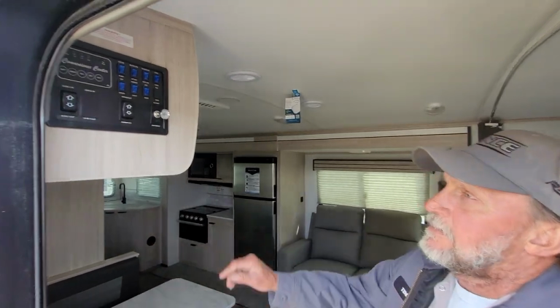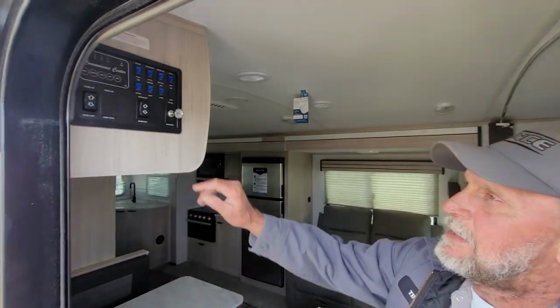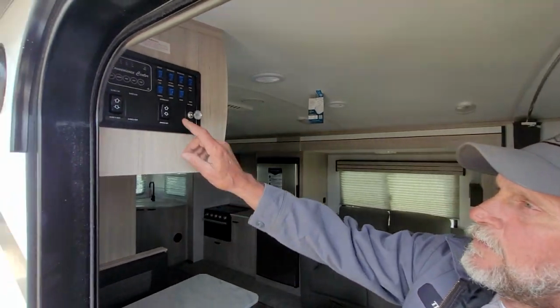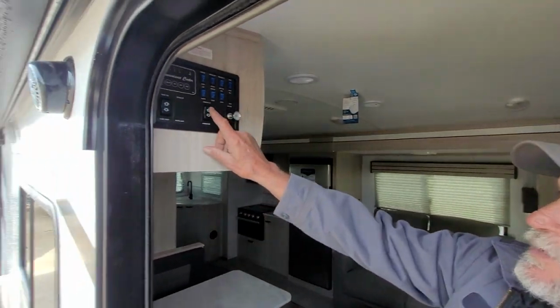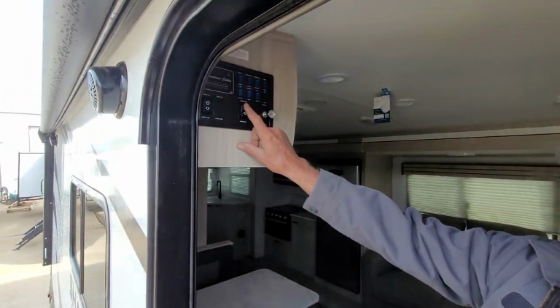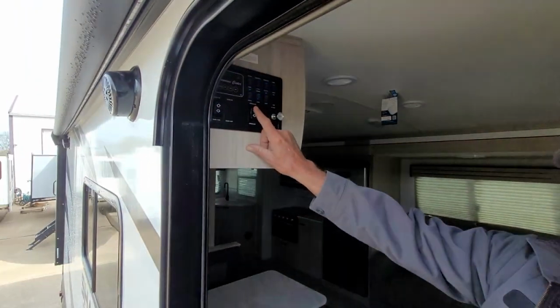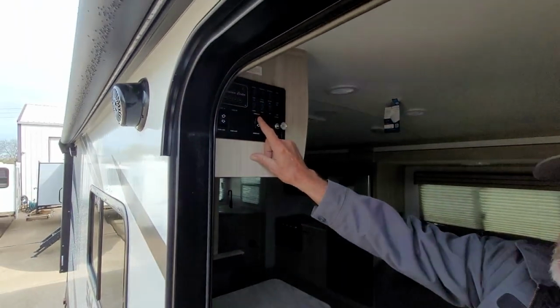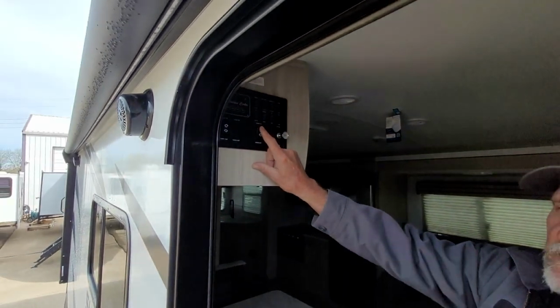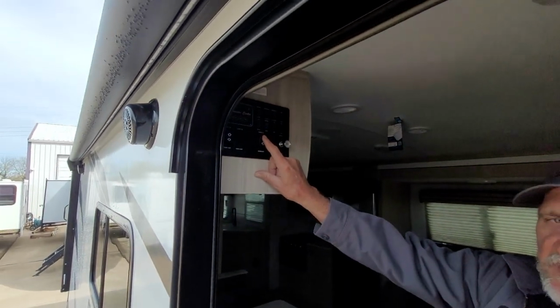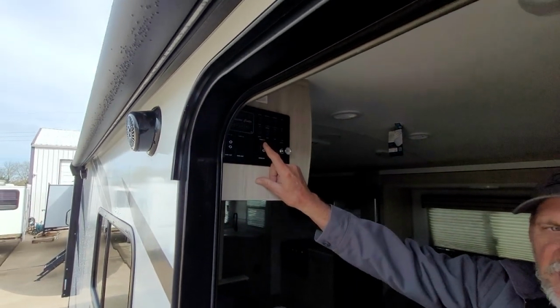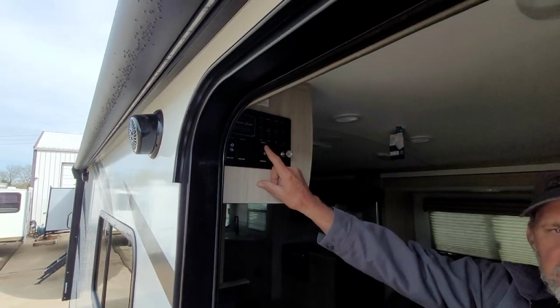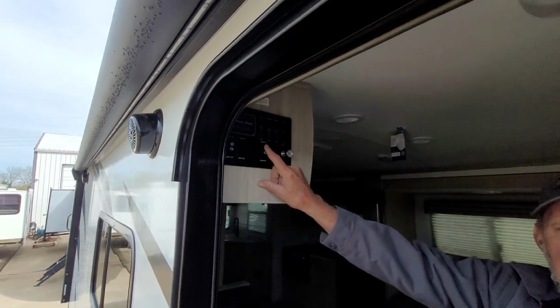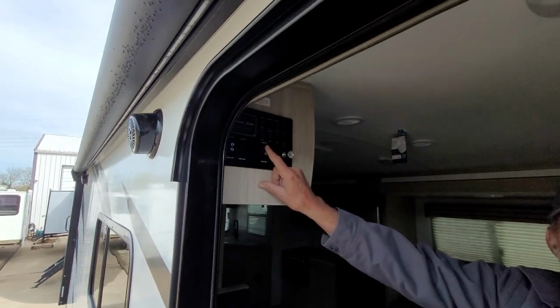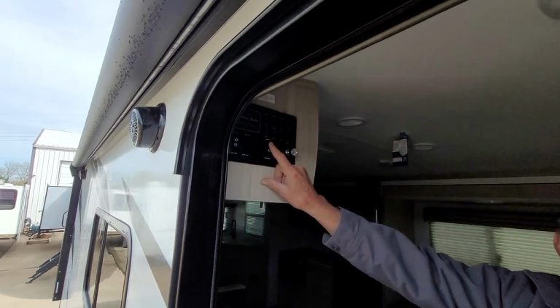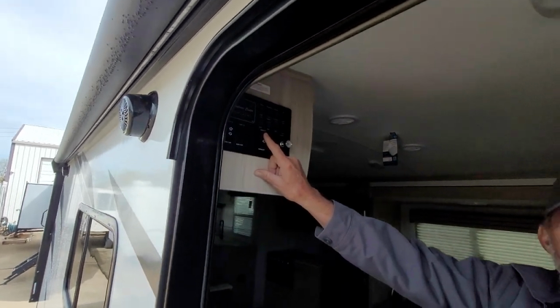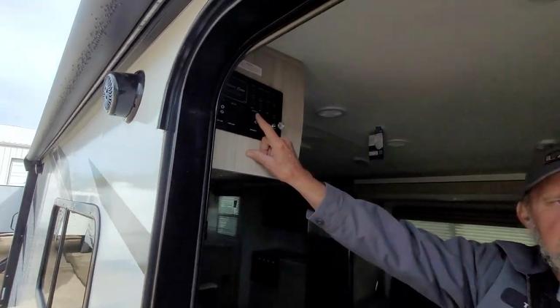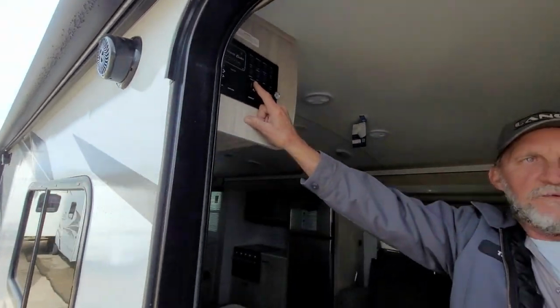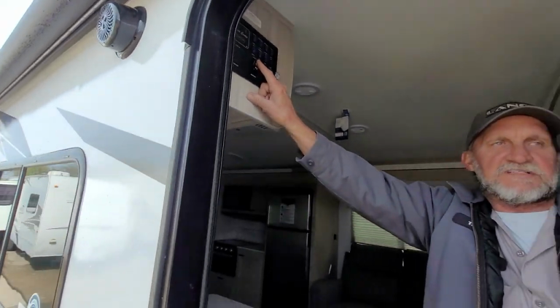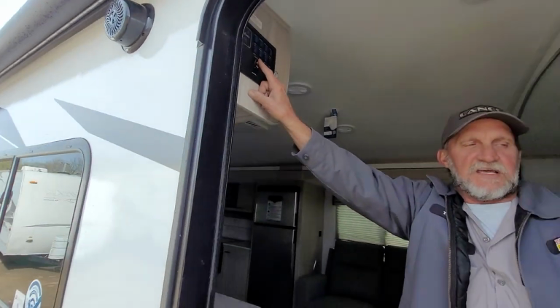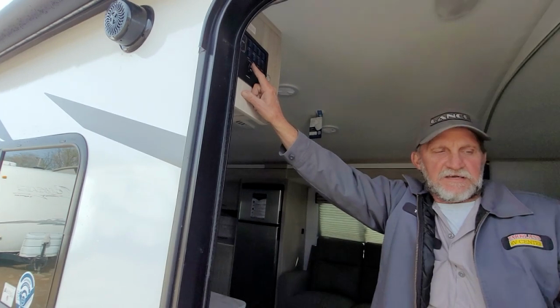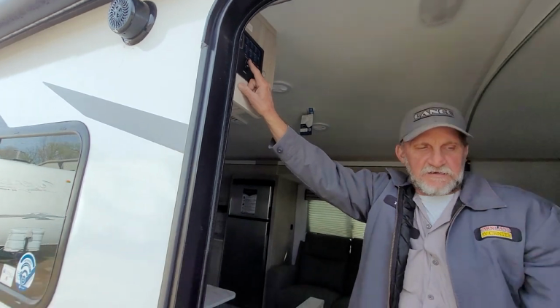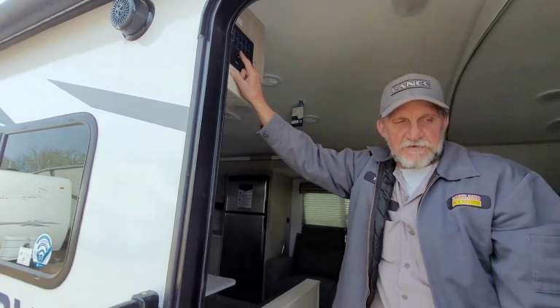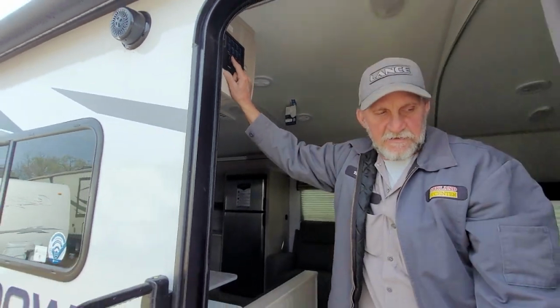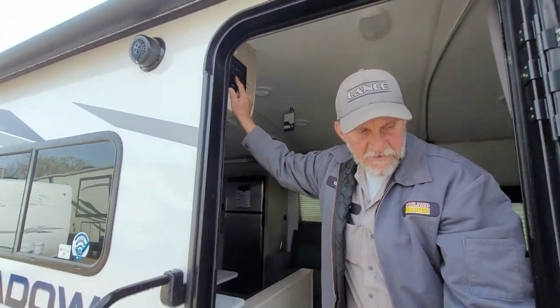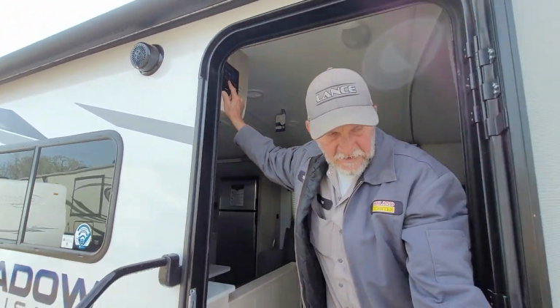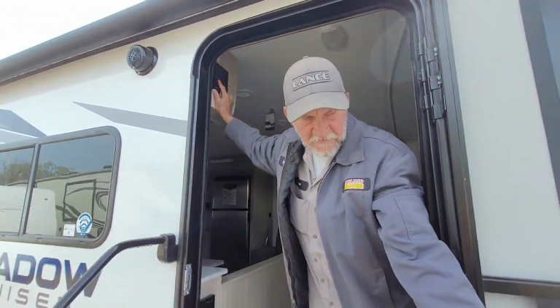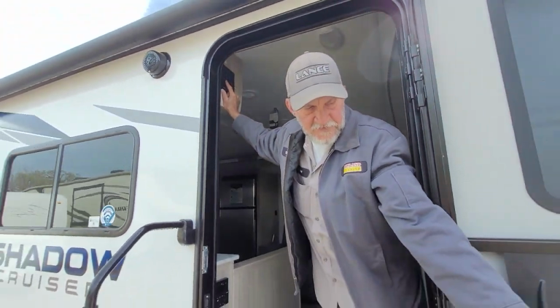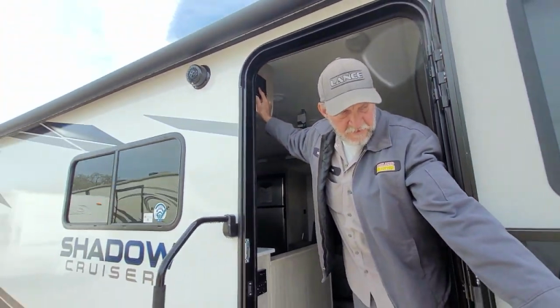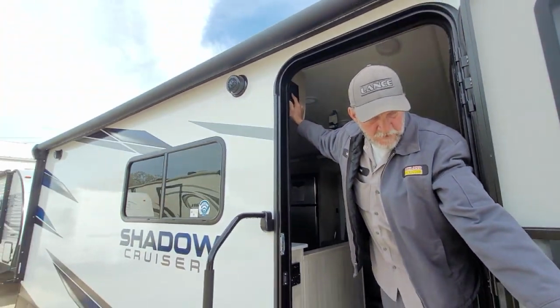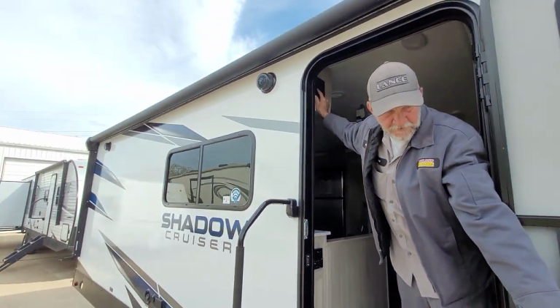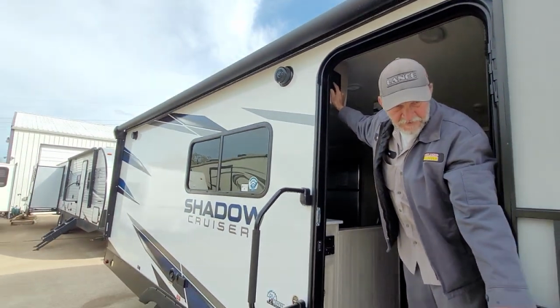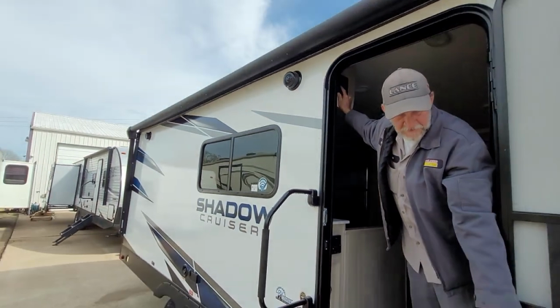Then we'll go ahead and run that awning out. You might get wet standing there if it's got water in it.